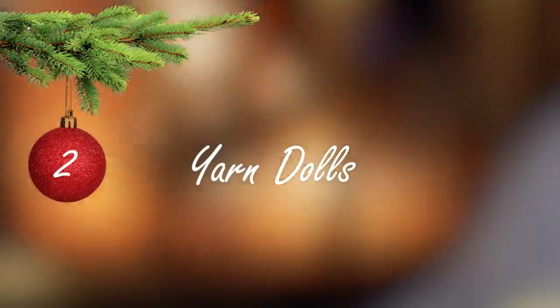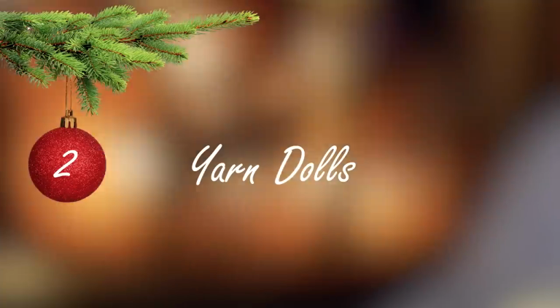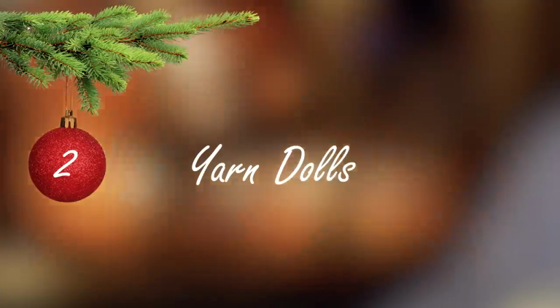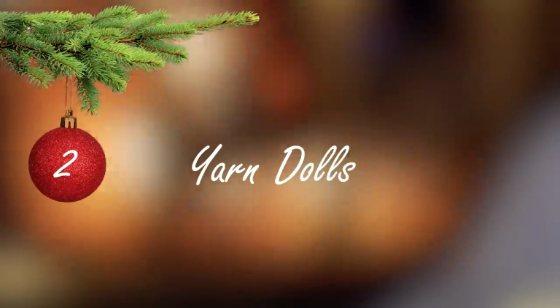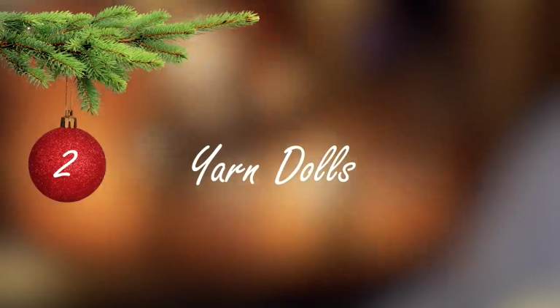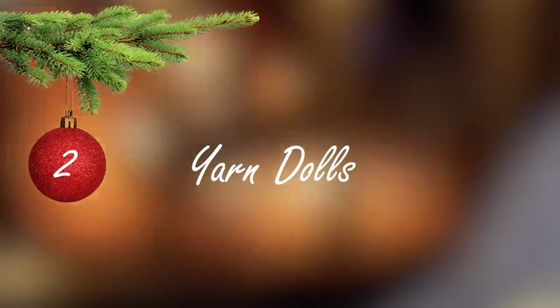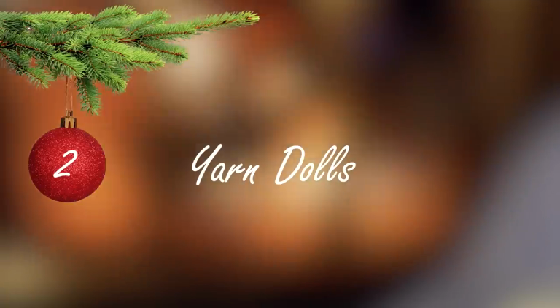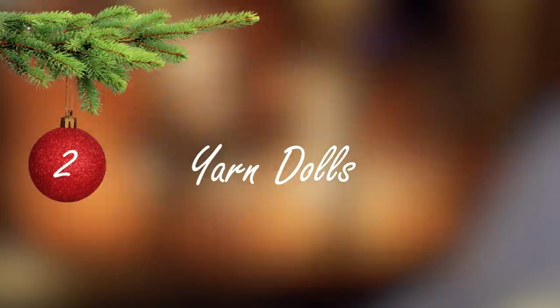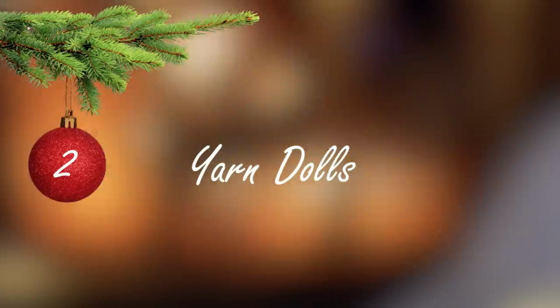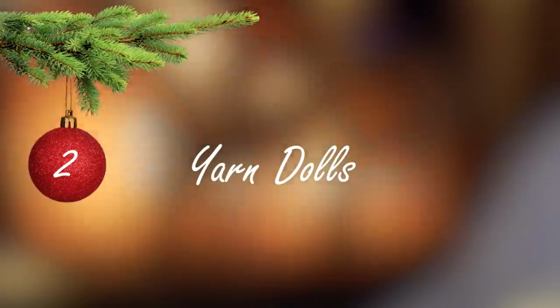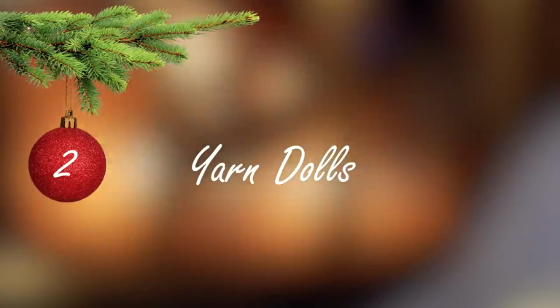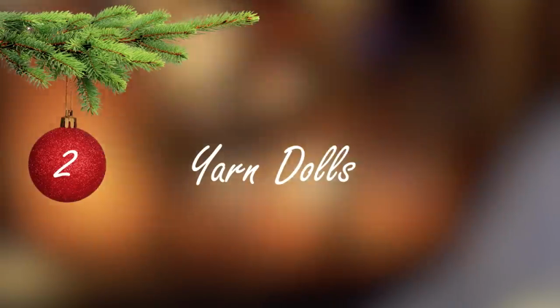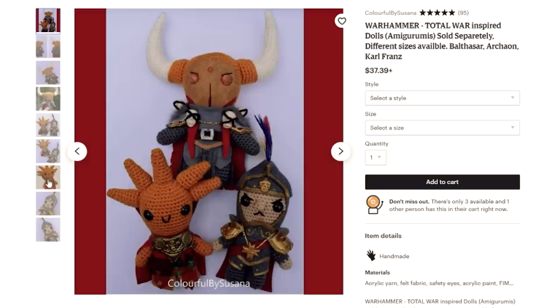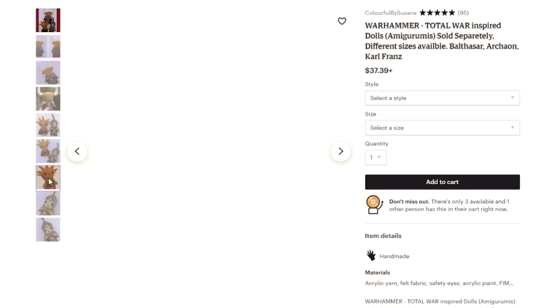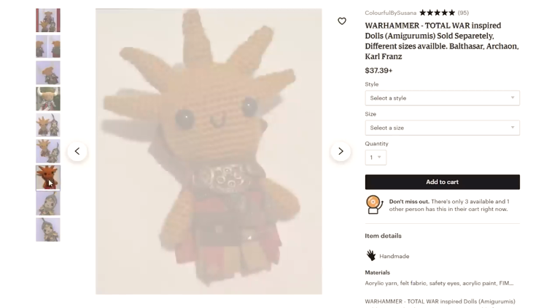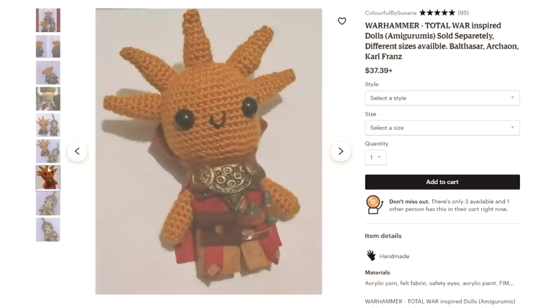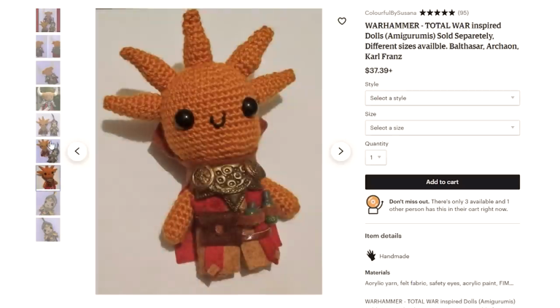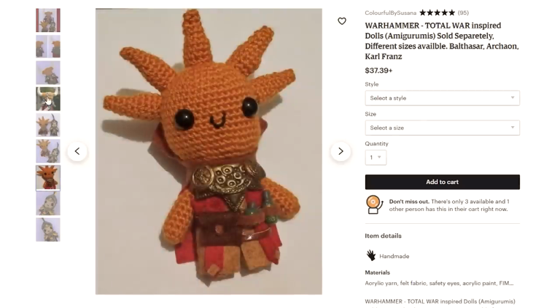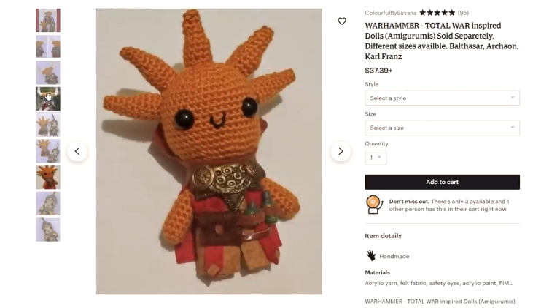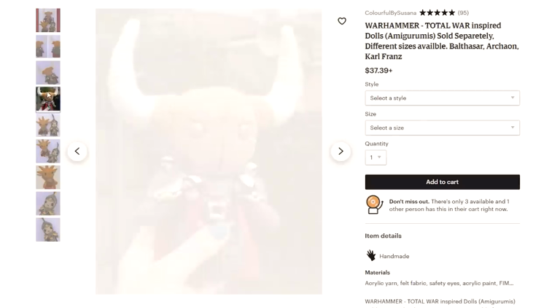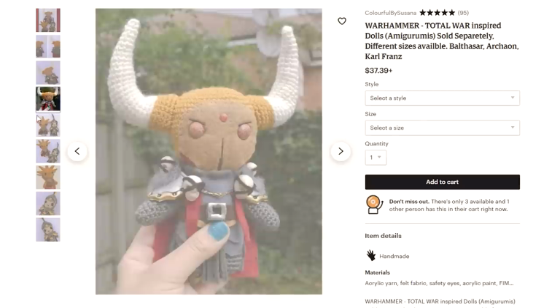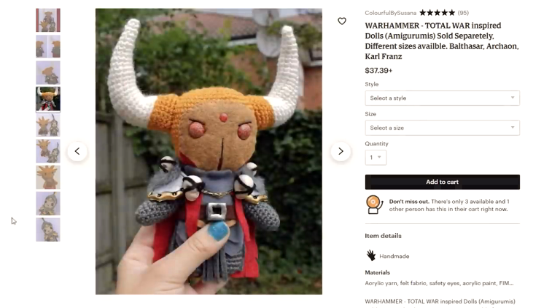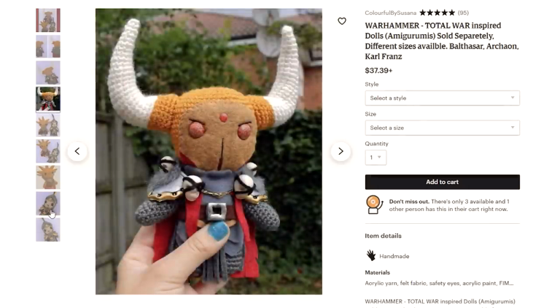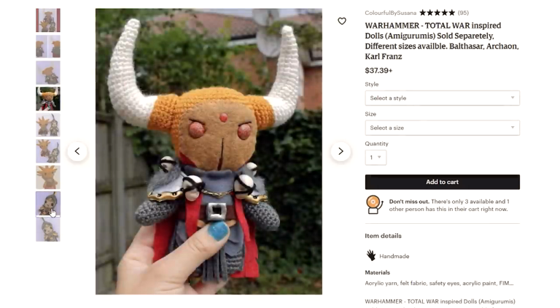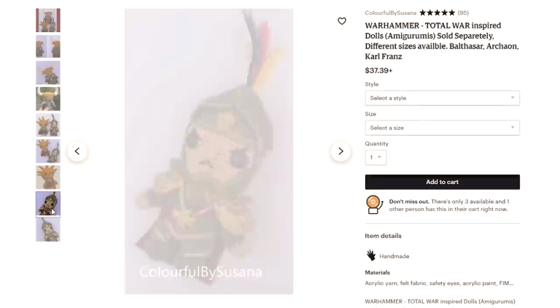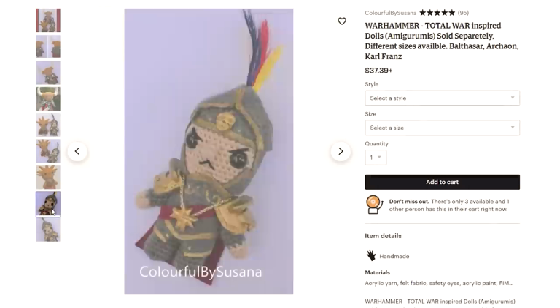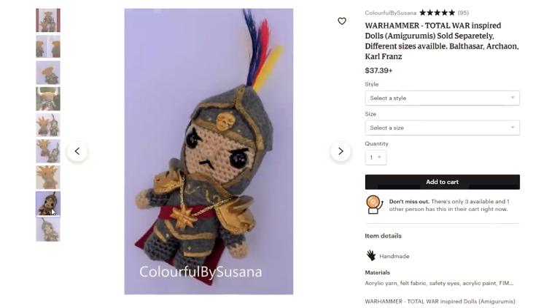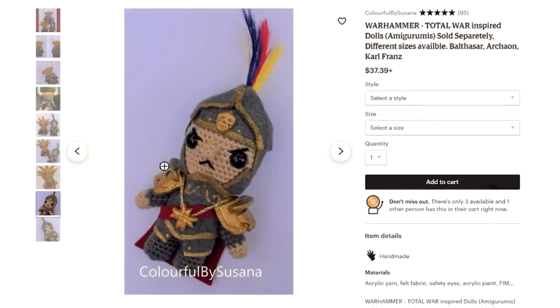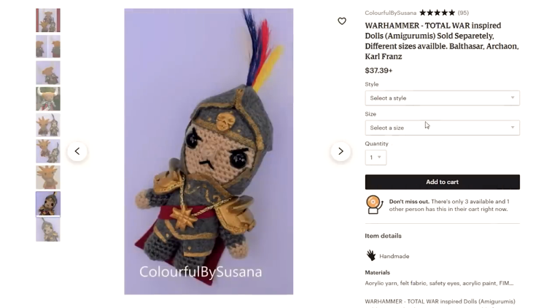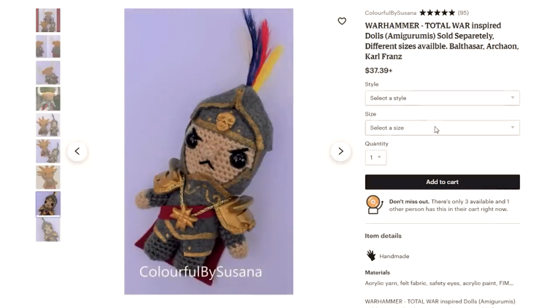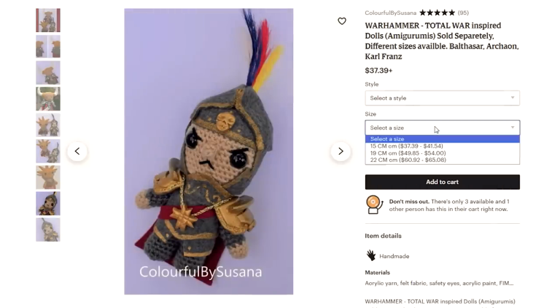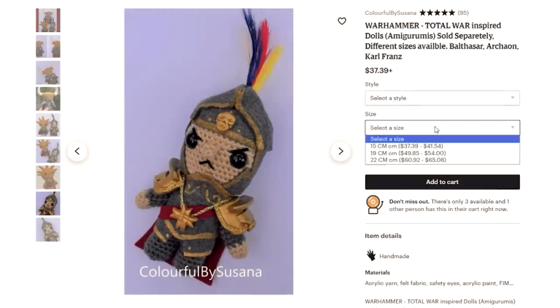Number two: Warhammer yarn dolls. They're ridiculously cute, one-of-a-kind, and fuzzy — so what's not to love?